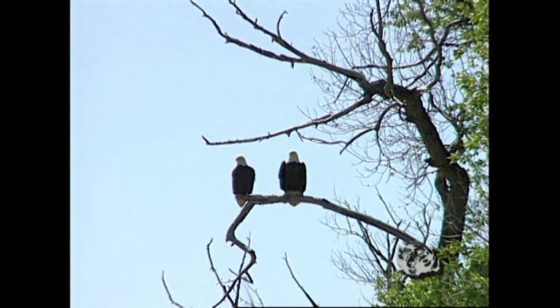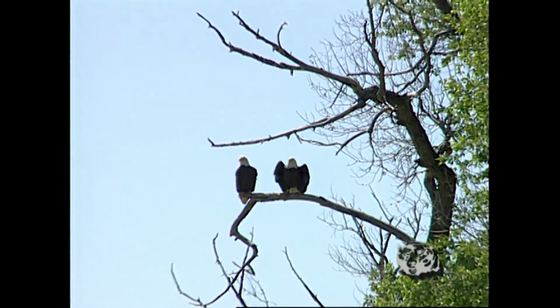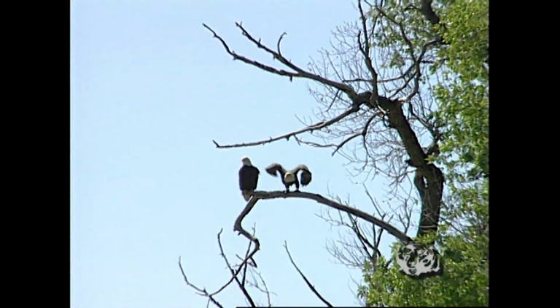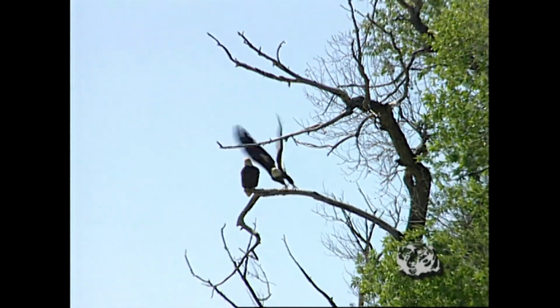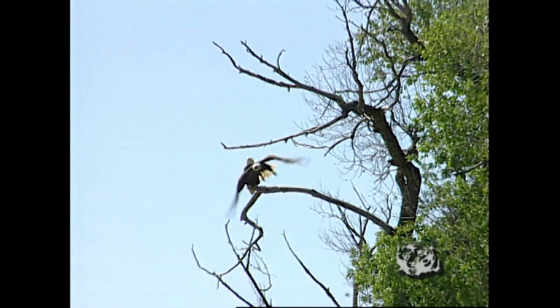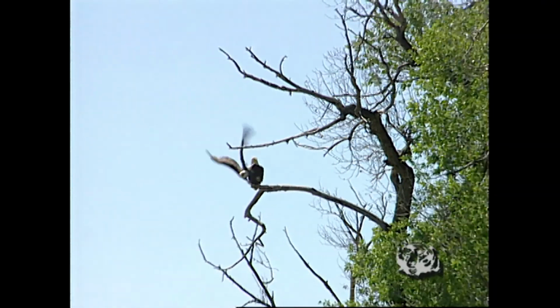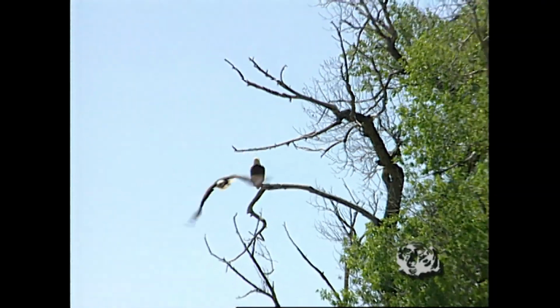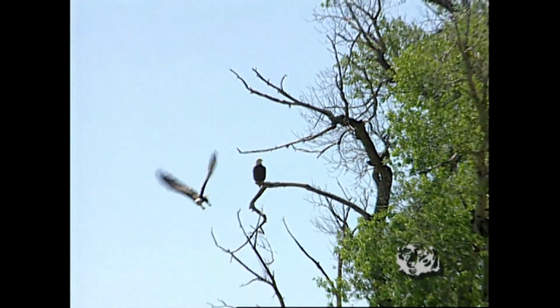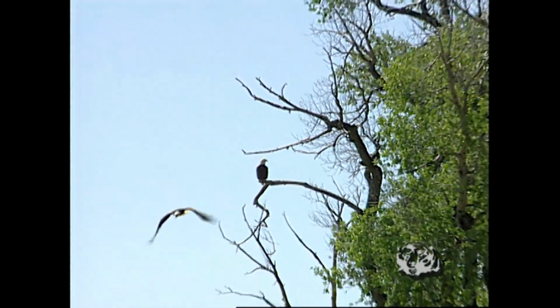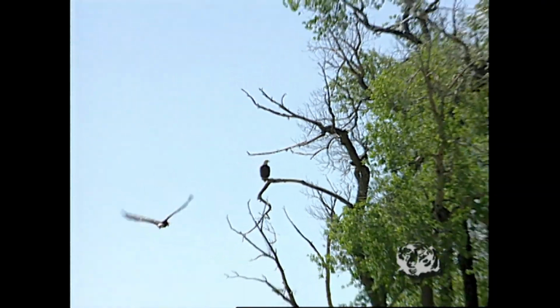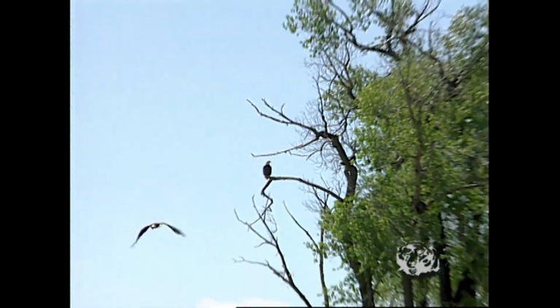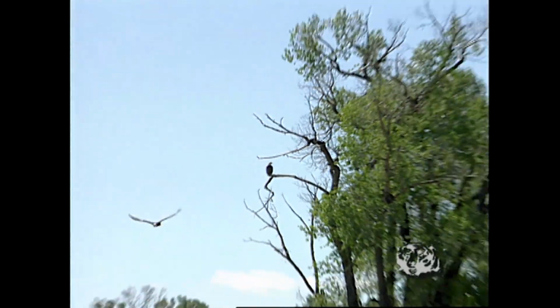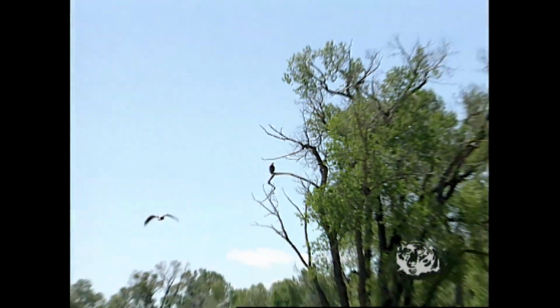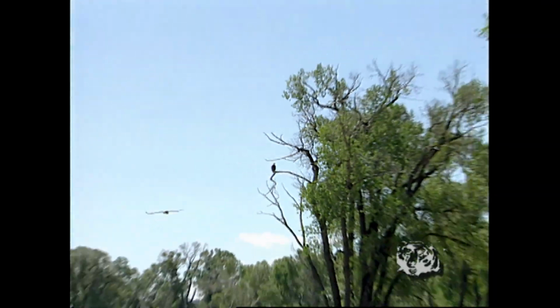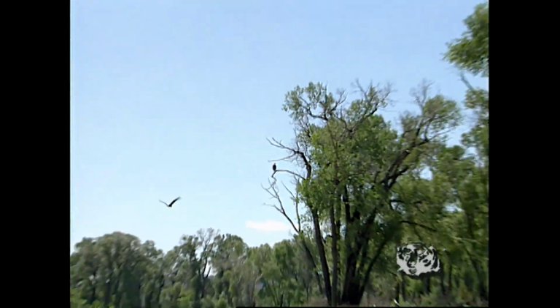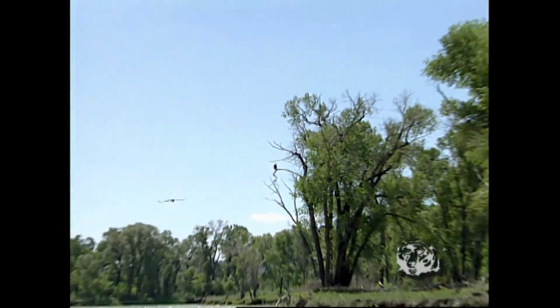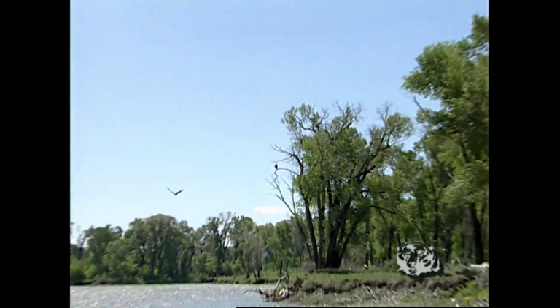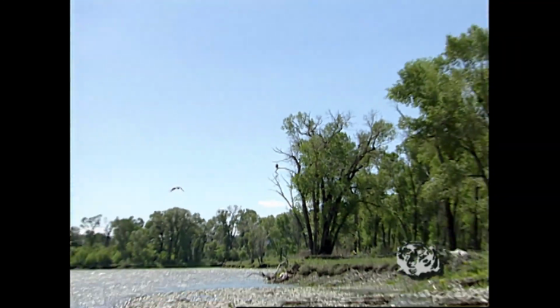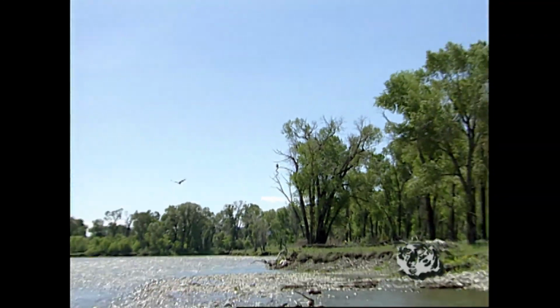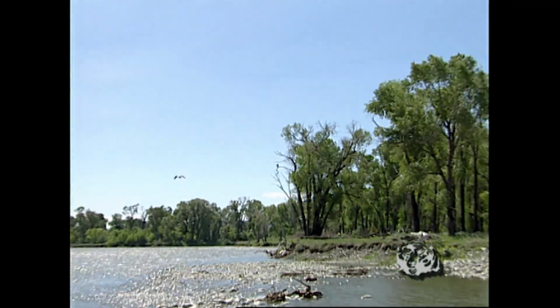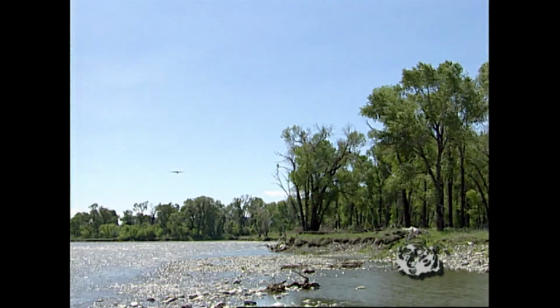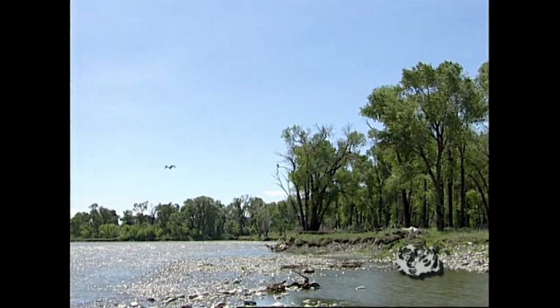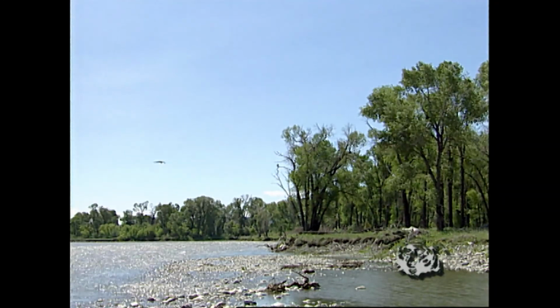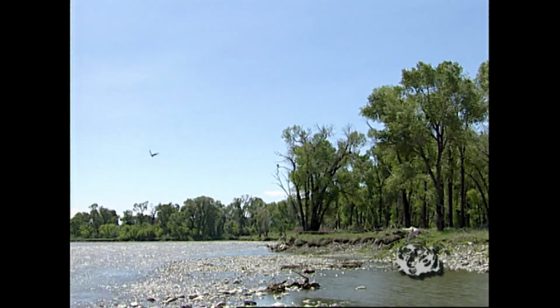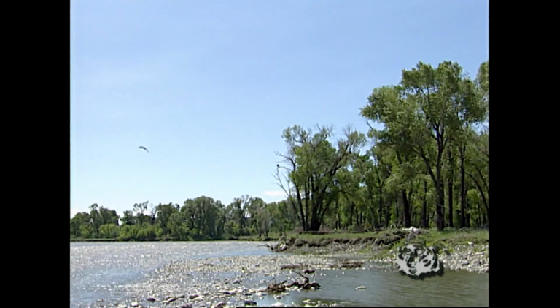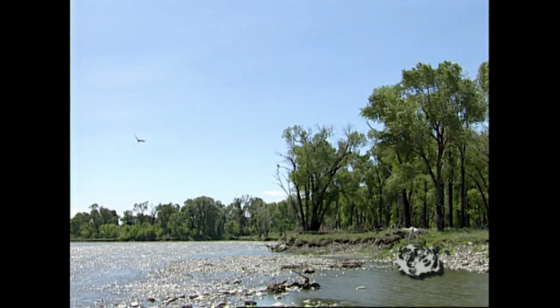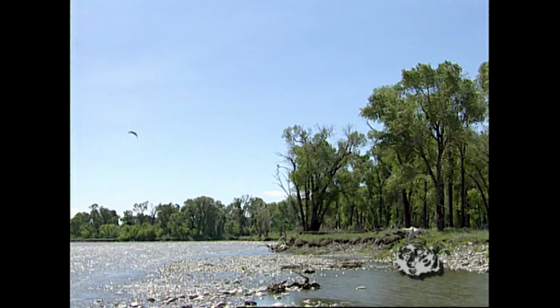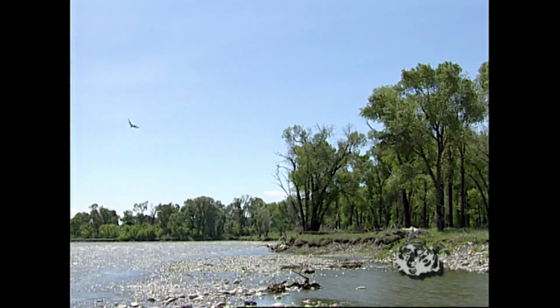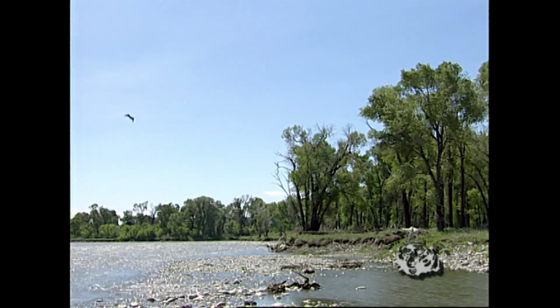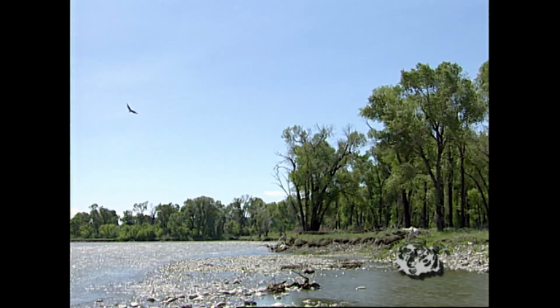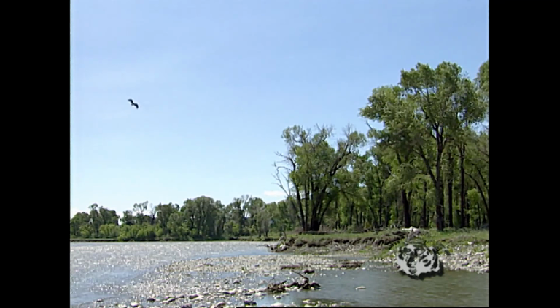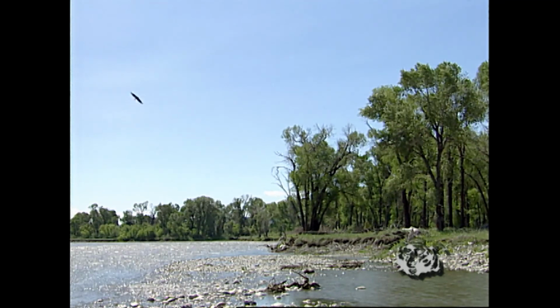Bill Pryor, out amongst the centennial year of Montana's Fish, Wildlife, and Parks.